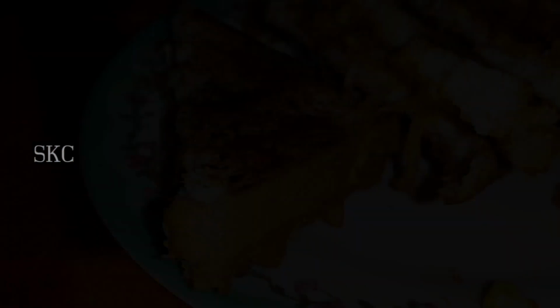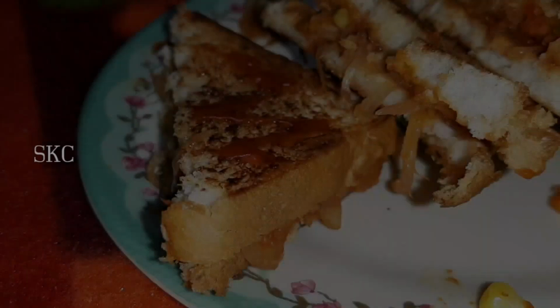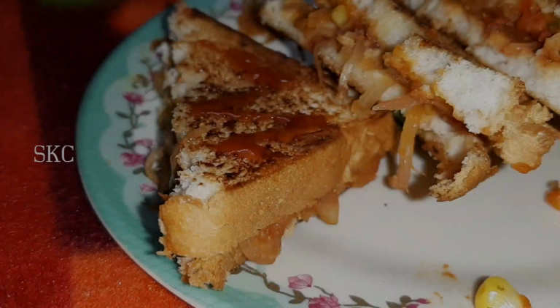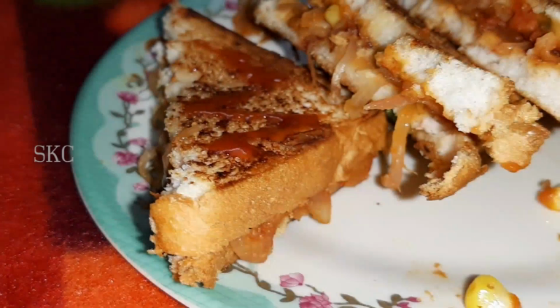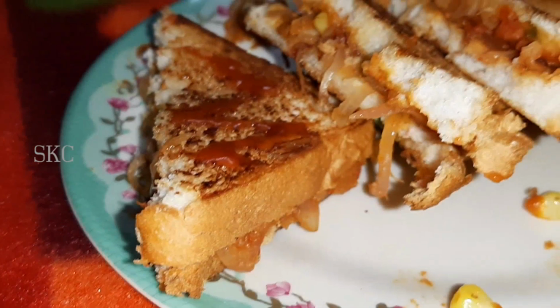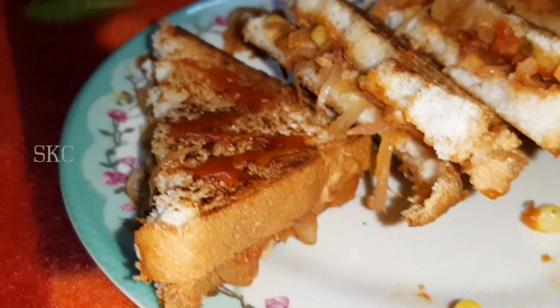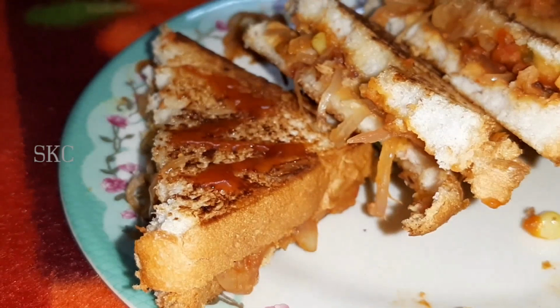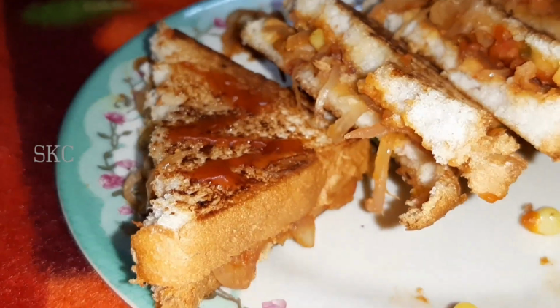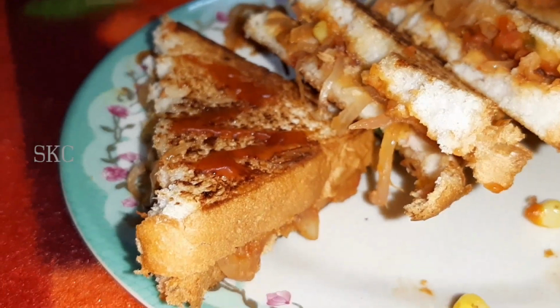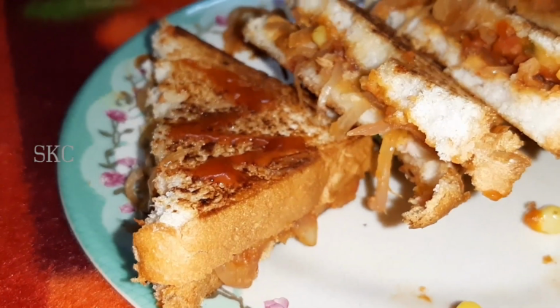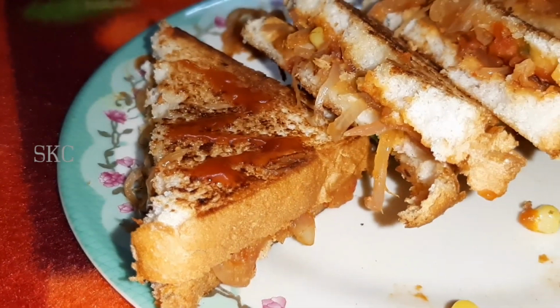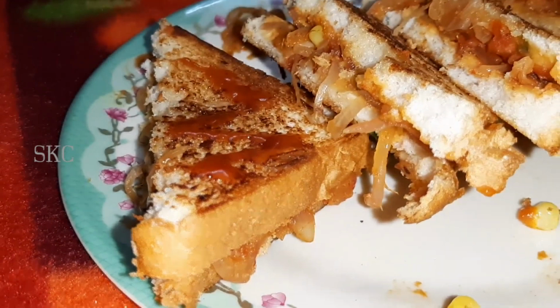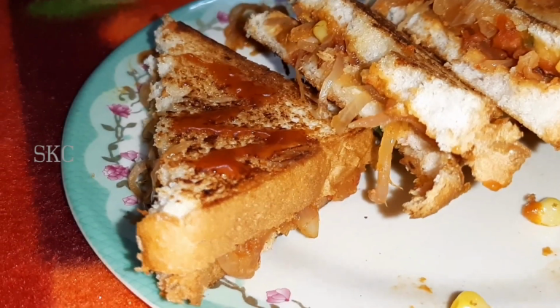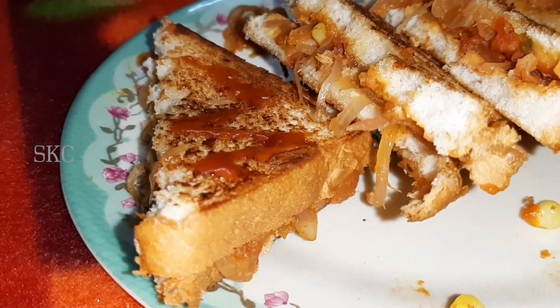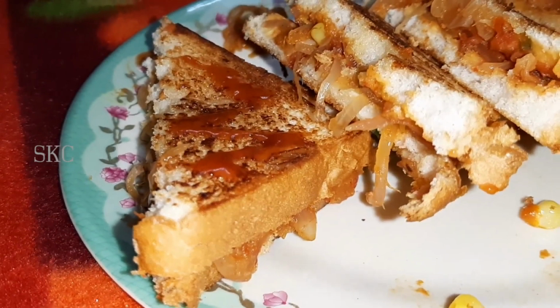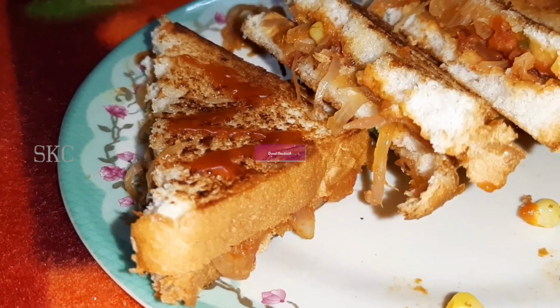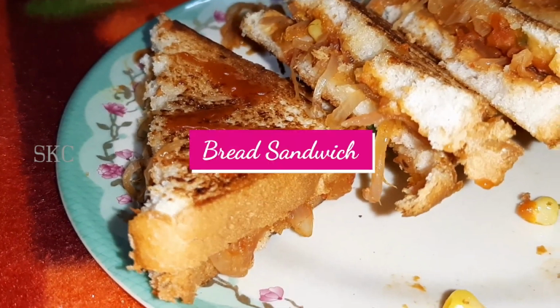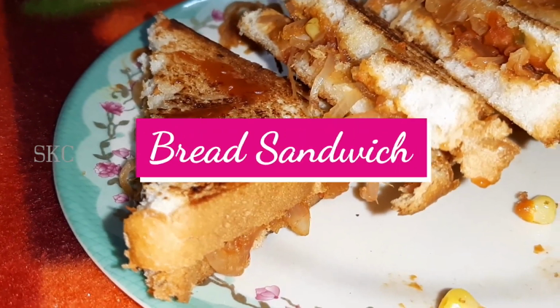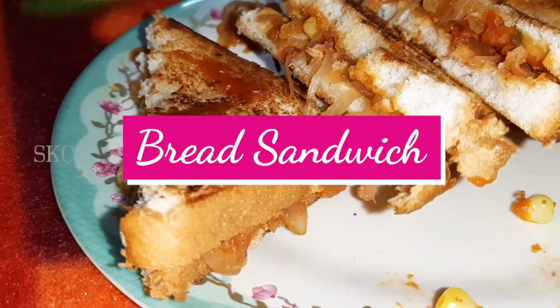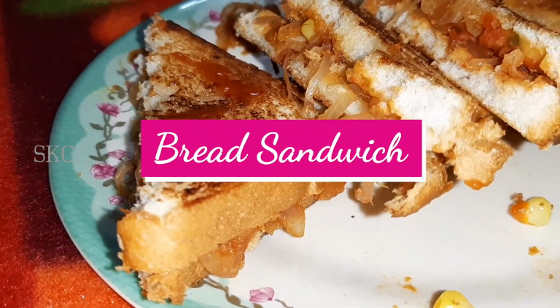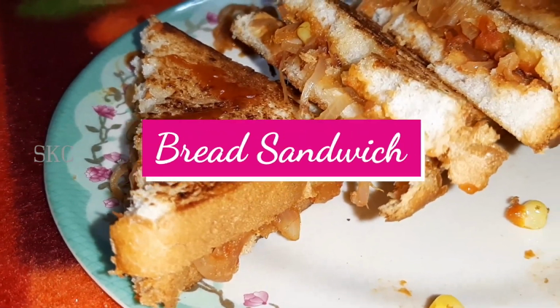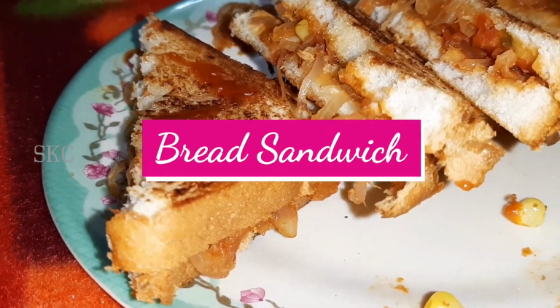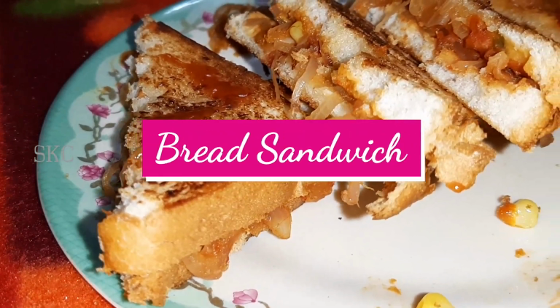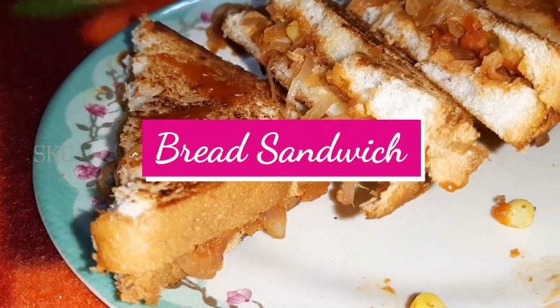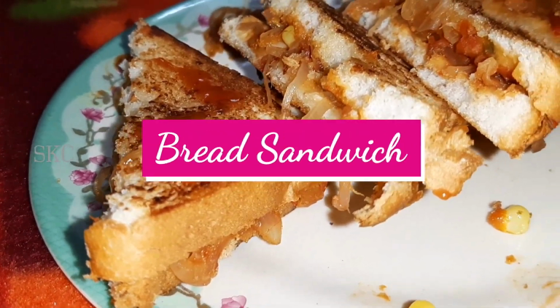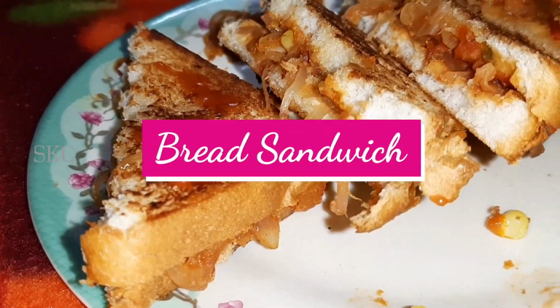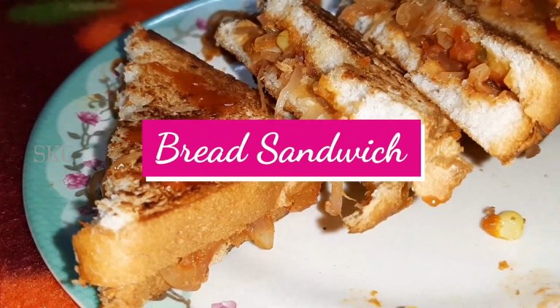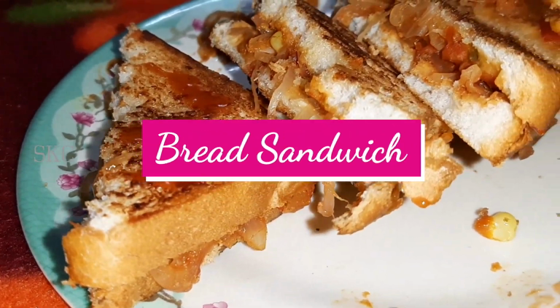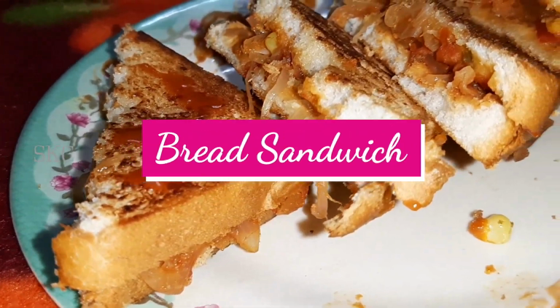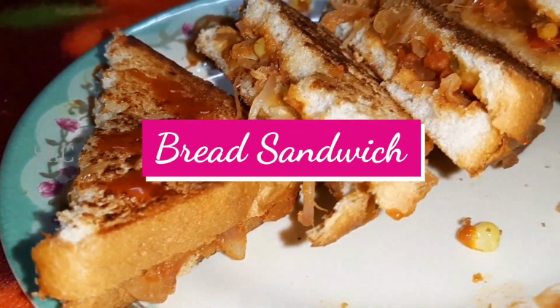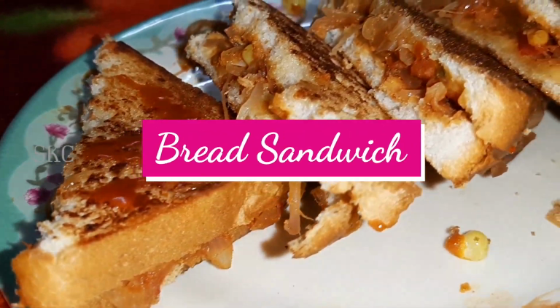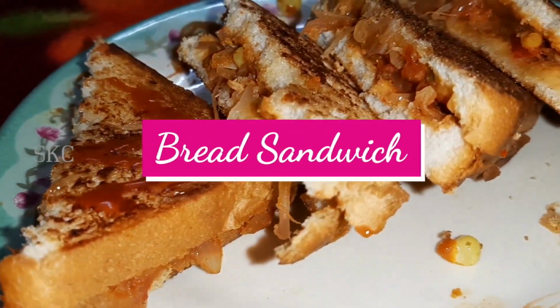Hello friends, I am going to show you a recipe: Bread Sandwich.